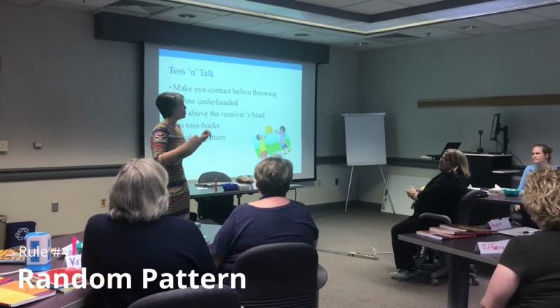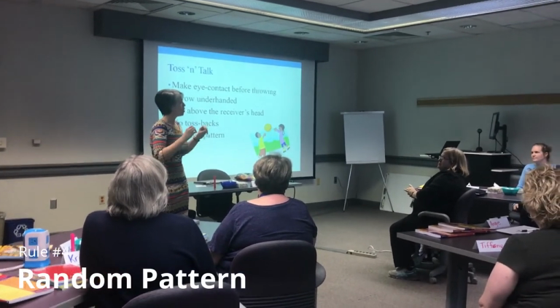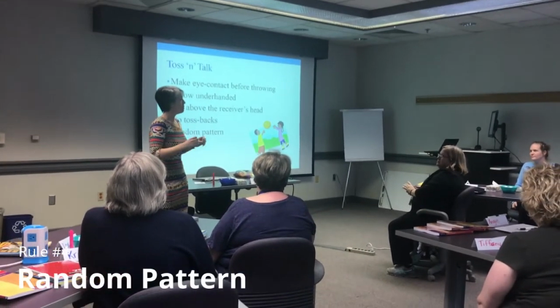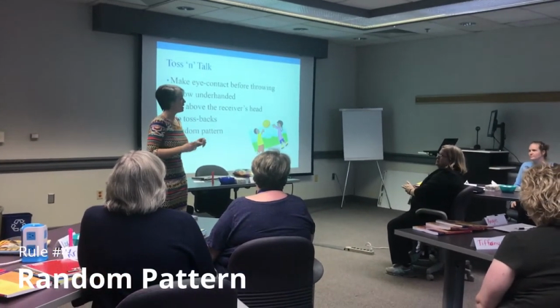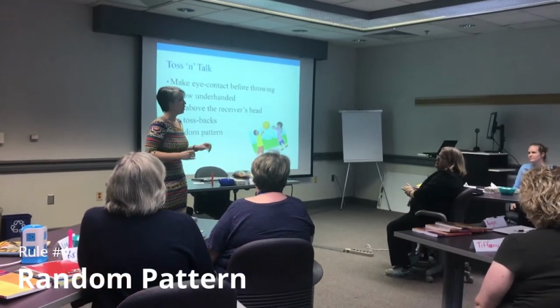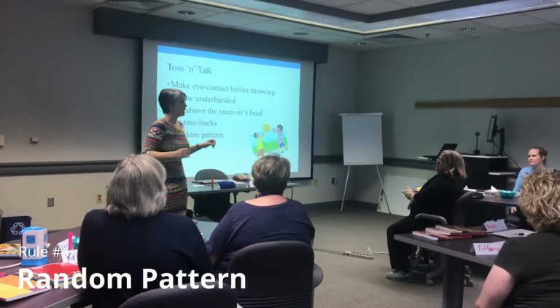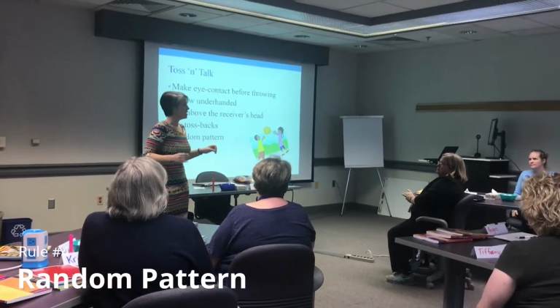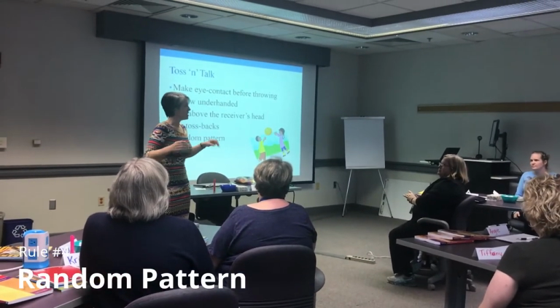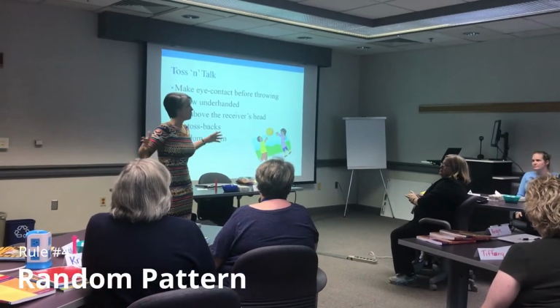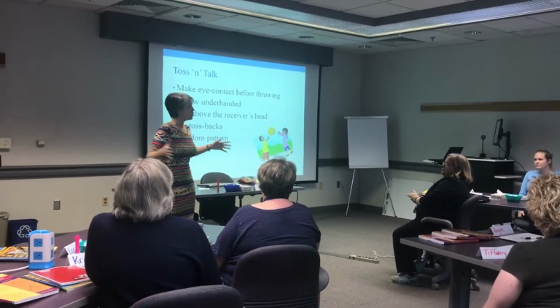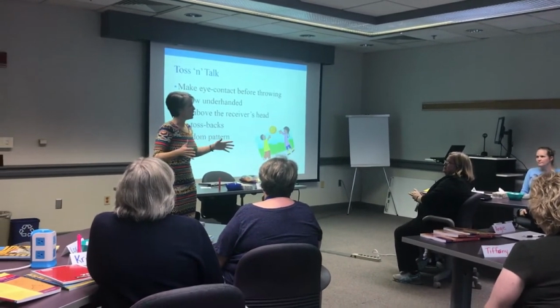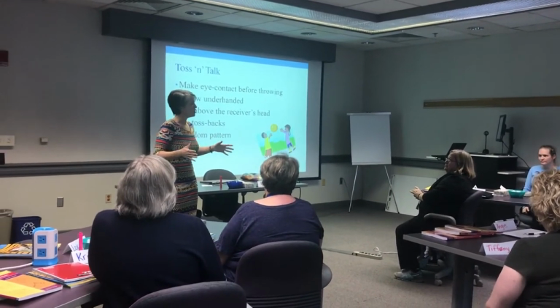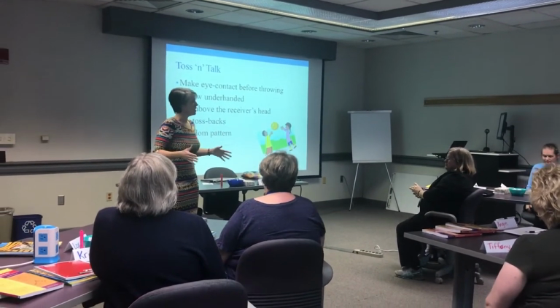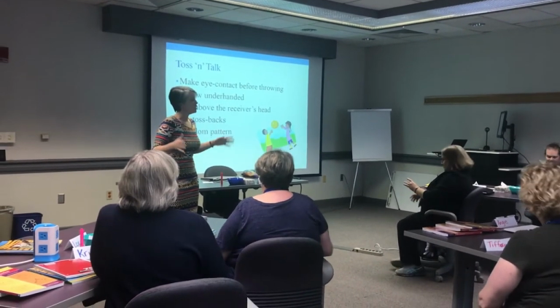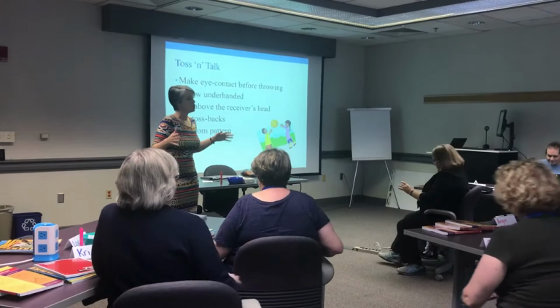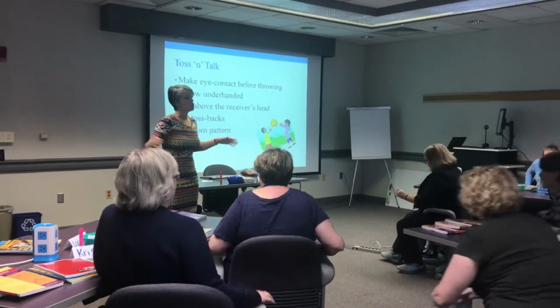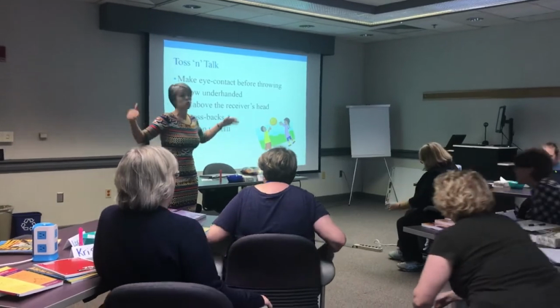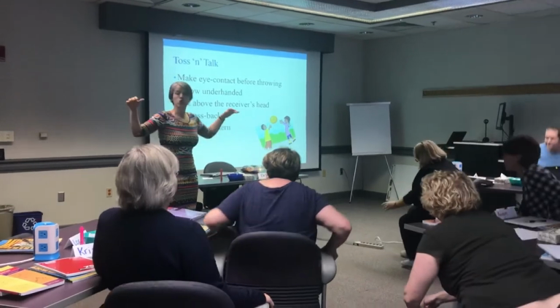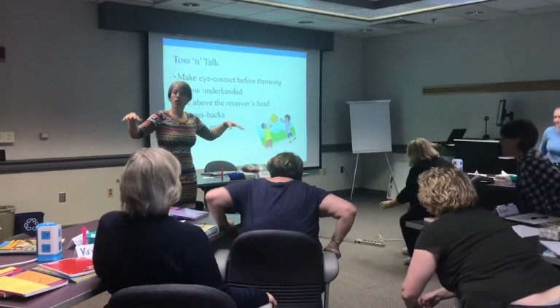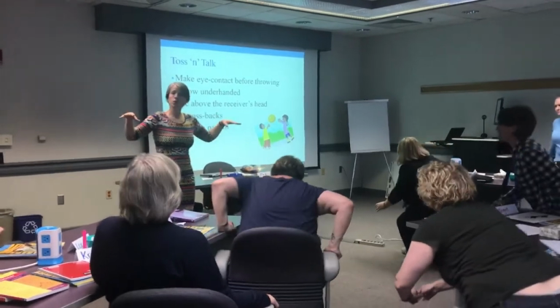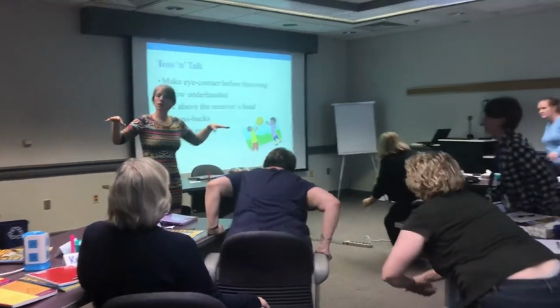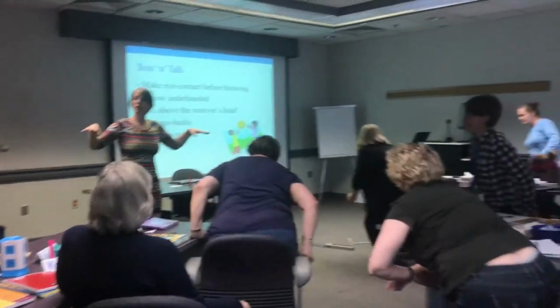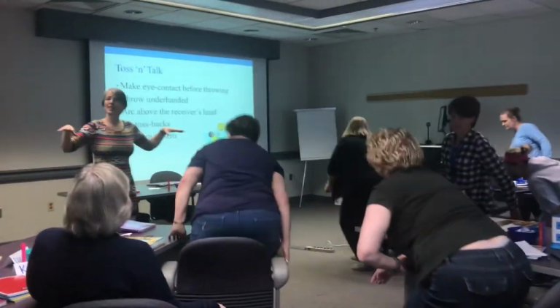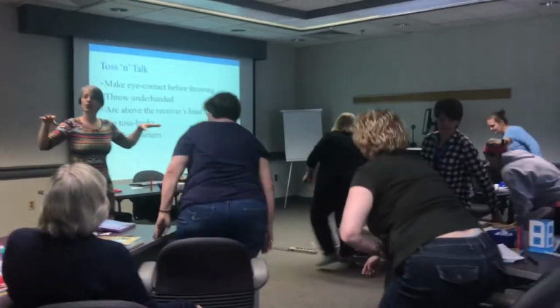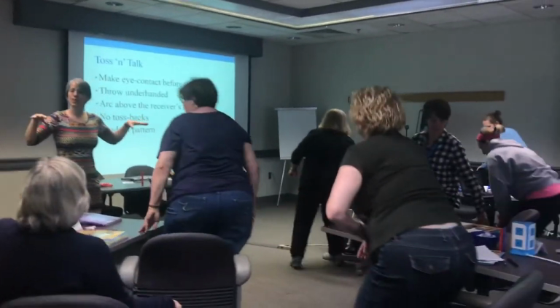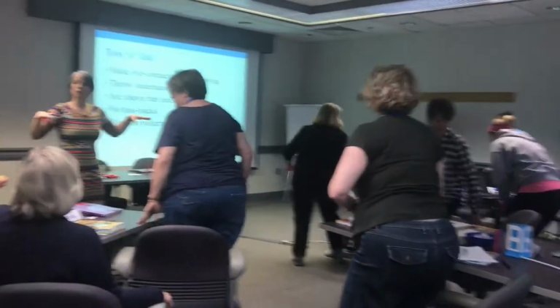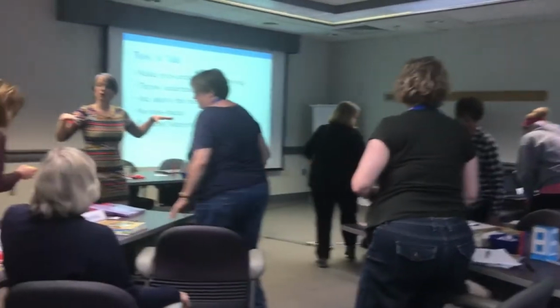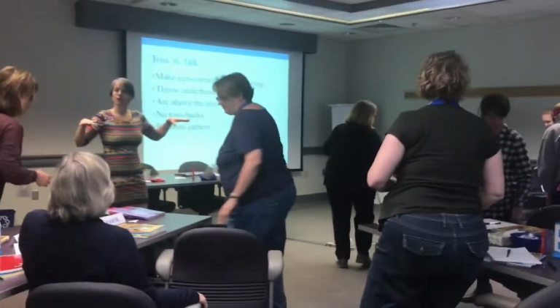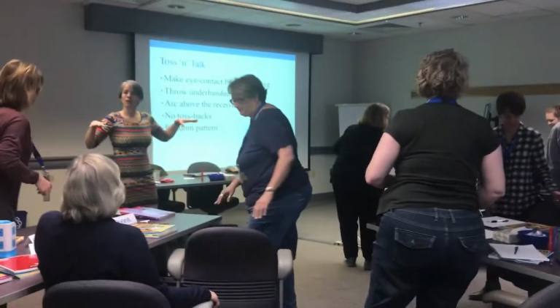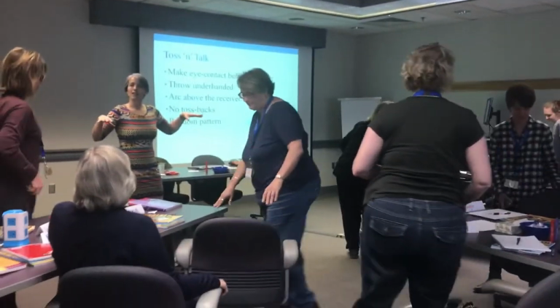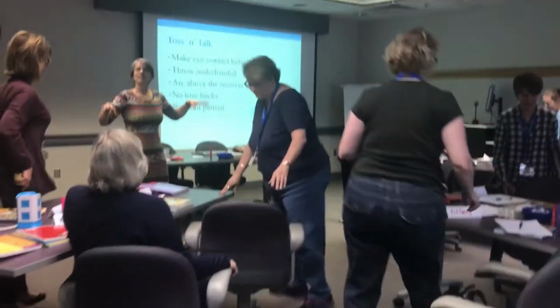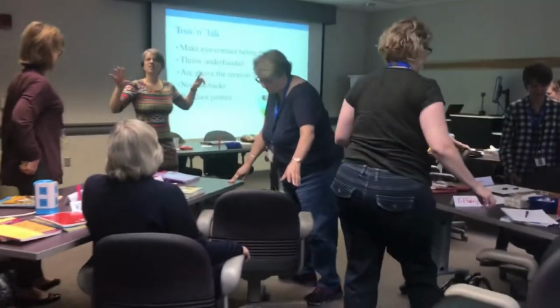So on my go, I'd like you to stand up, push your chairs in, and you're going to do this just with the people at your table, silently.